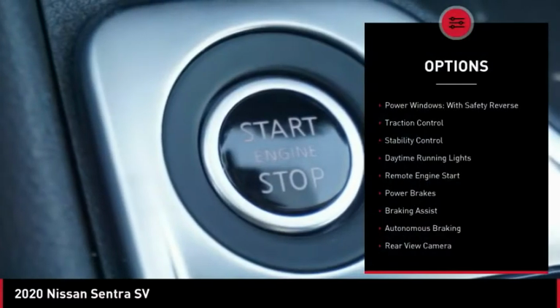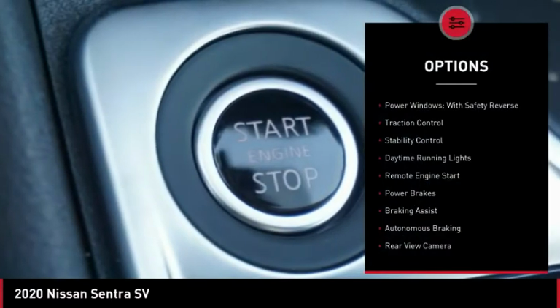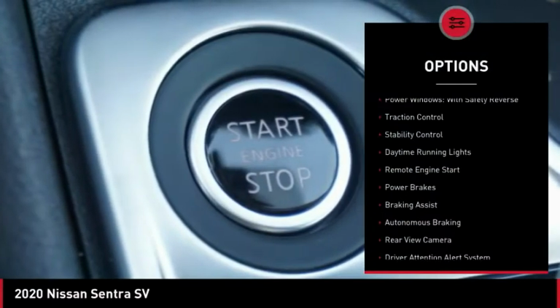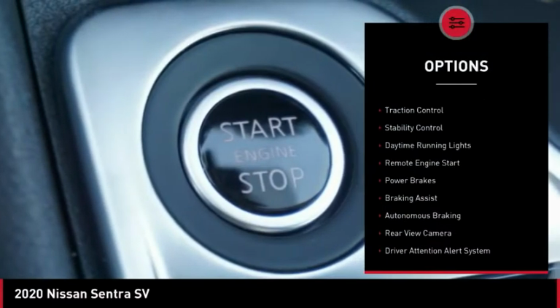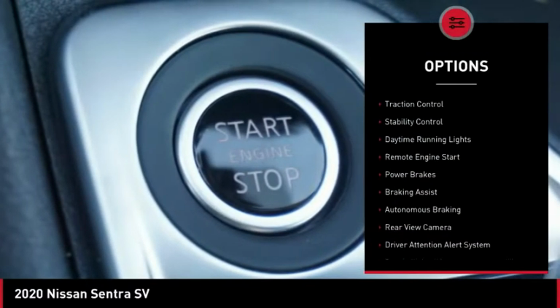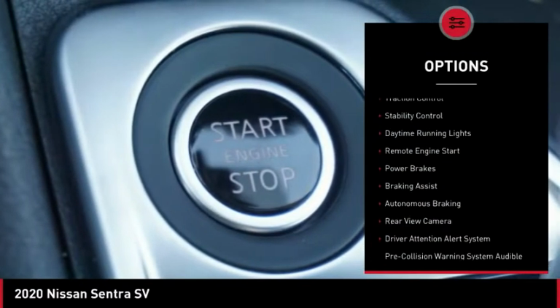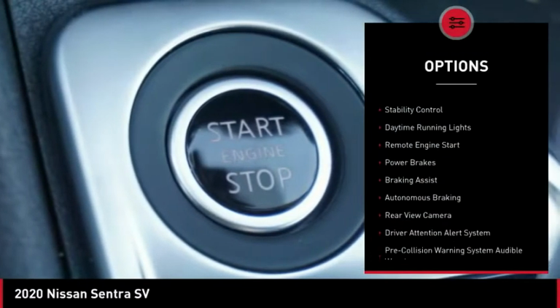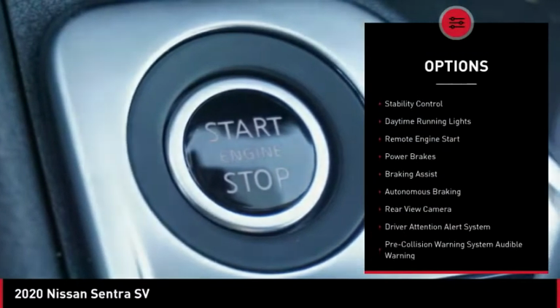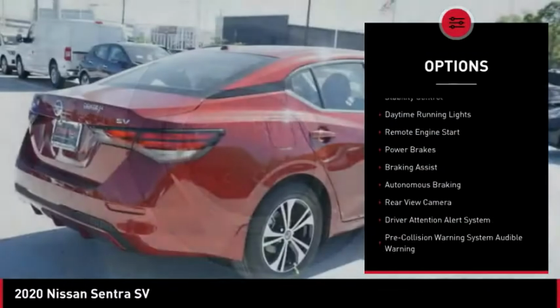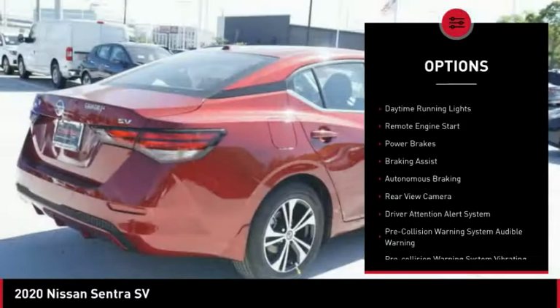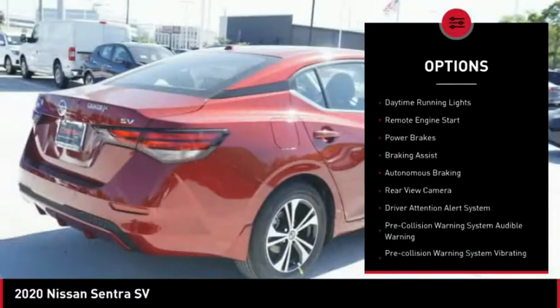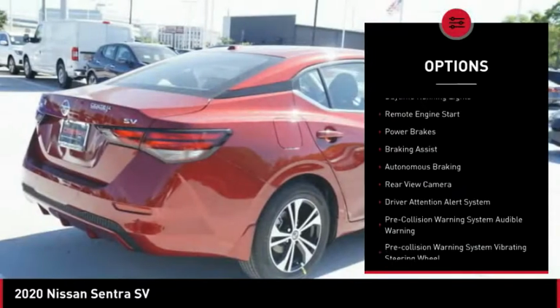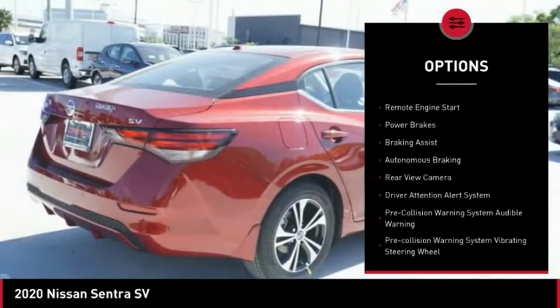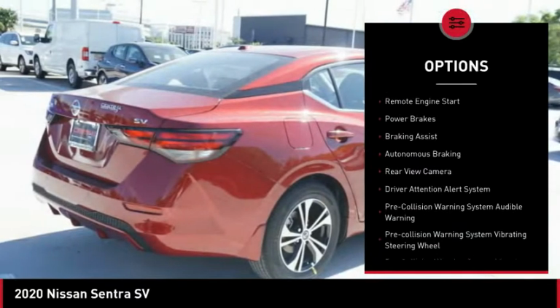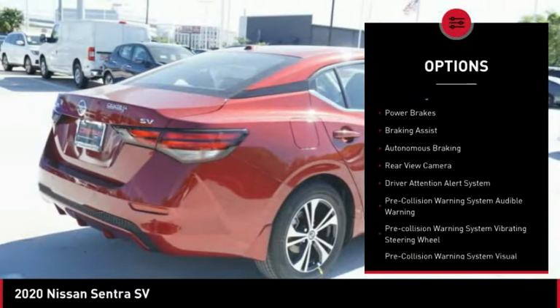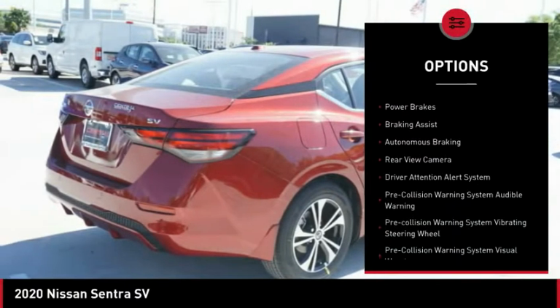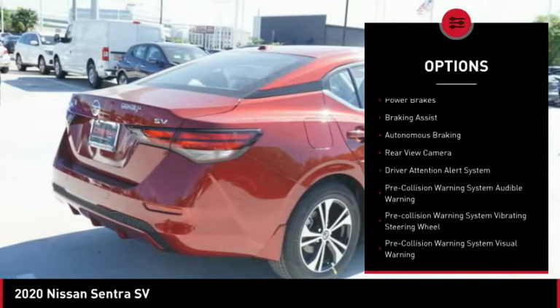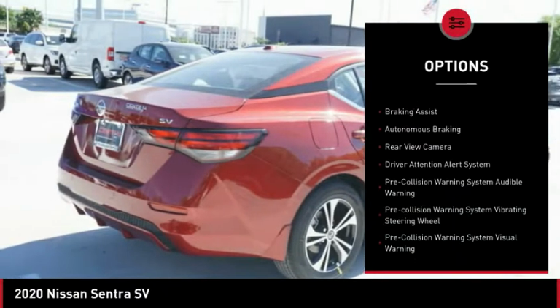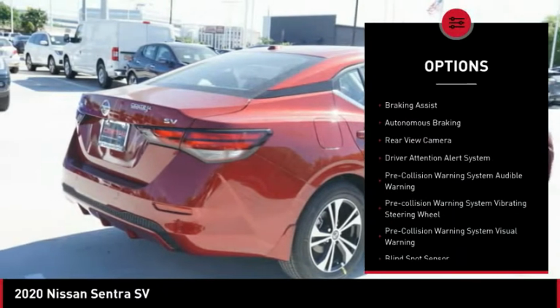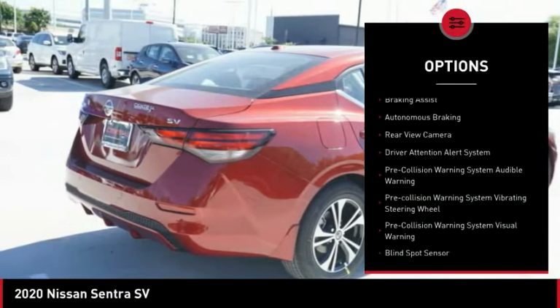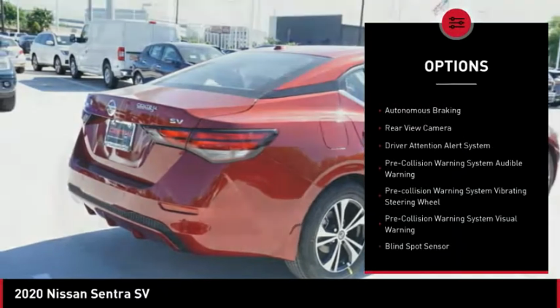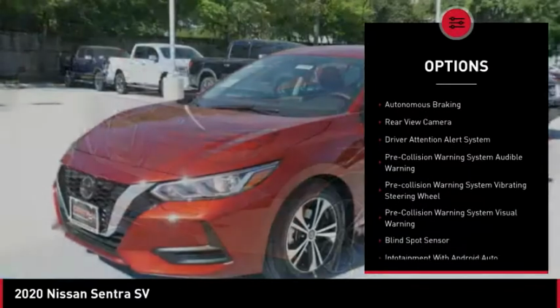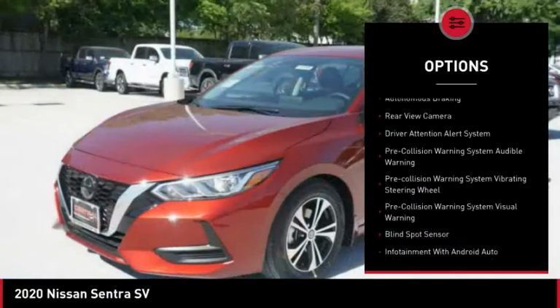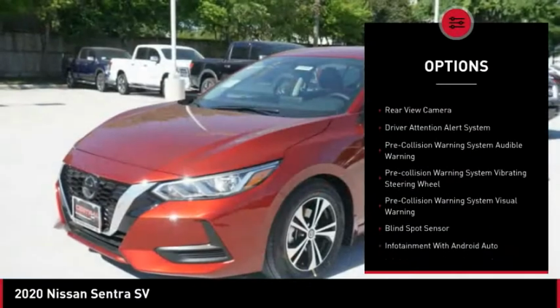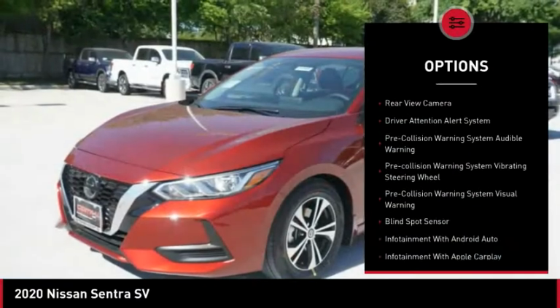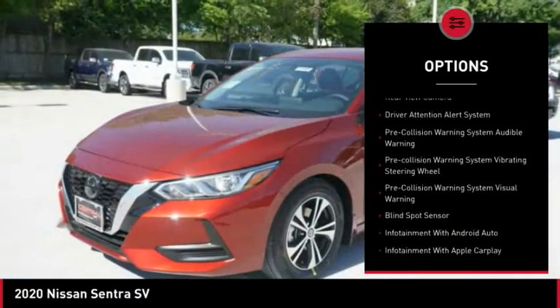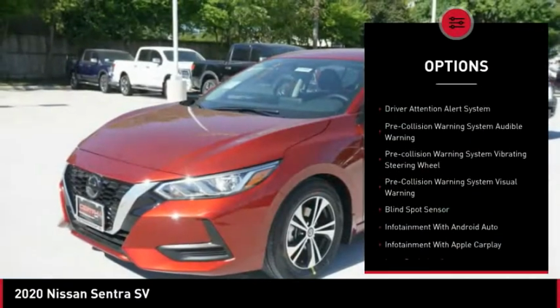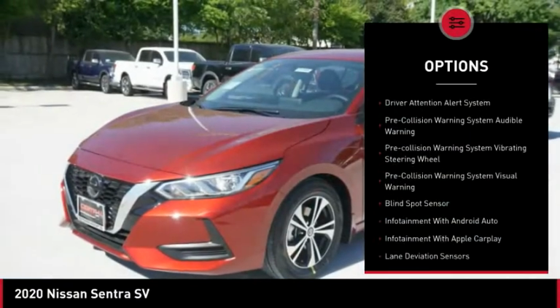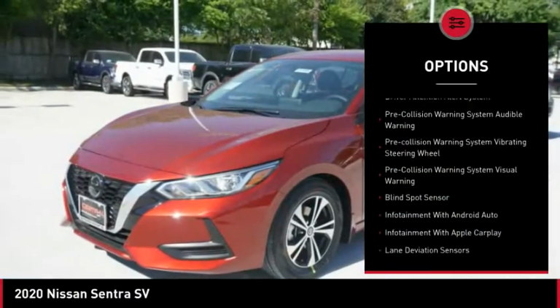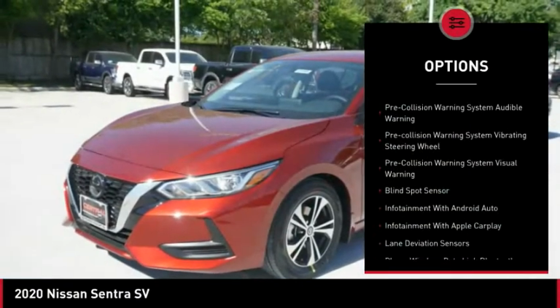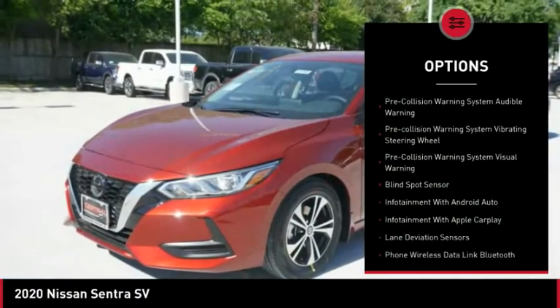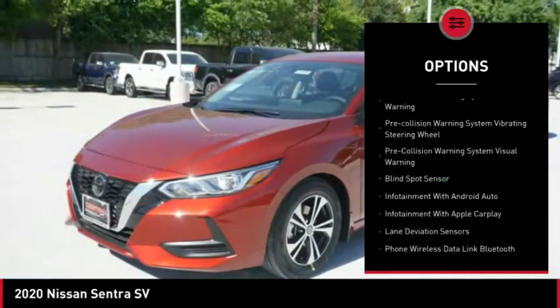Power windows with safety reverse, traction control, stability control, daytime running lights, and remote engine start.